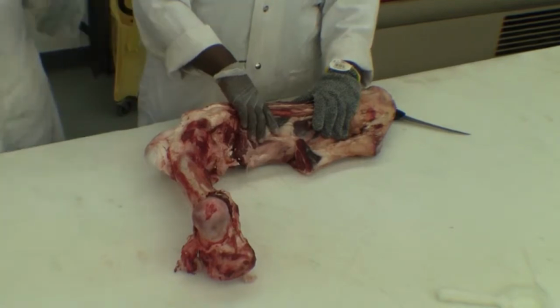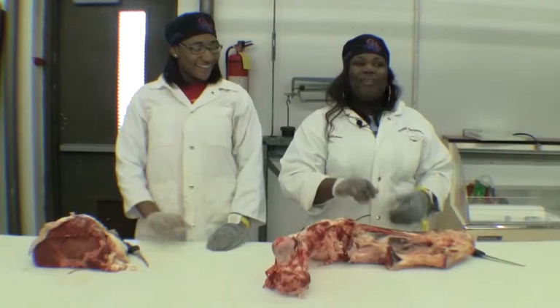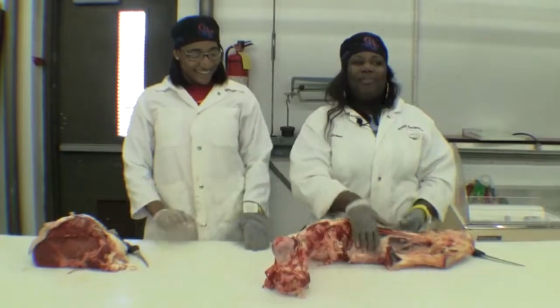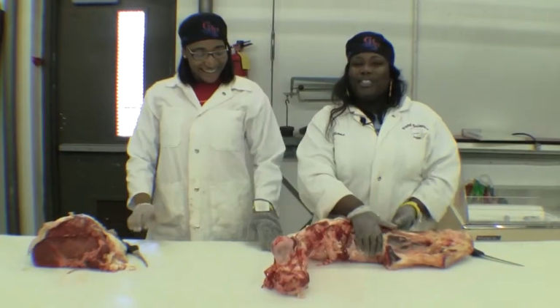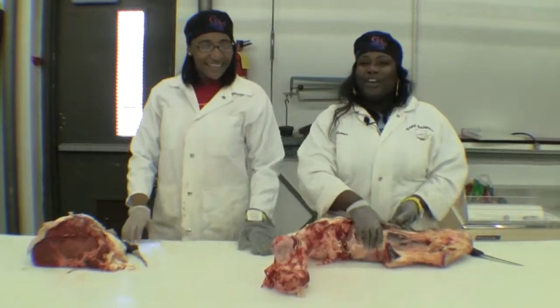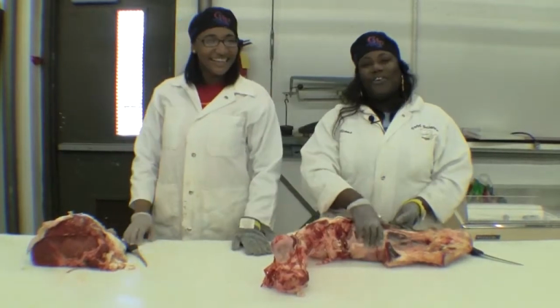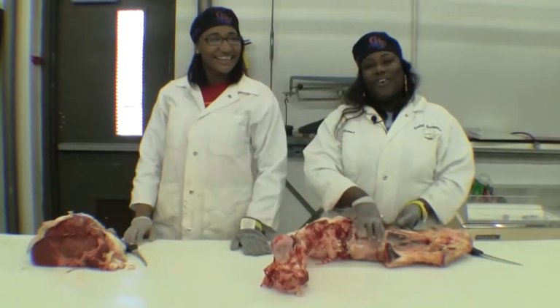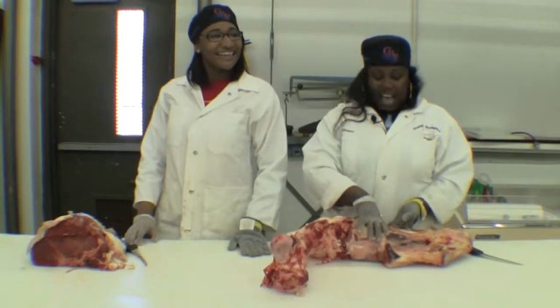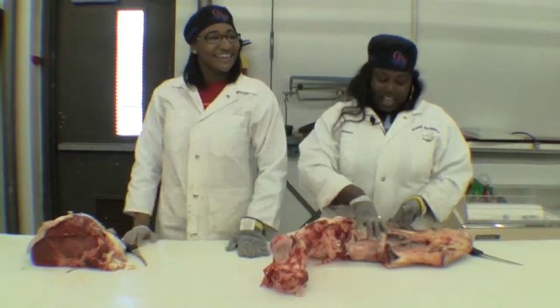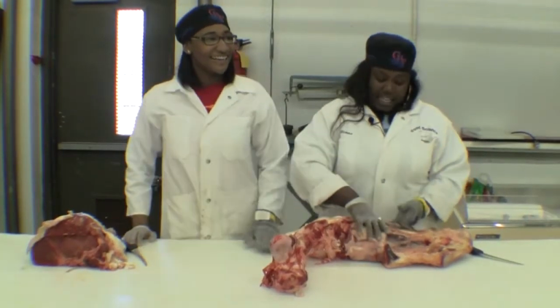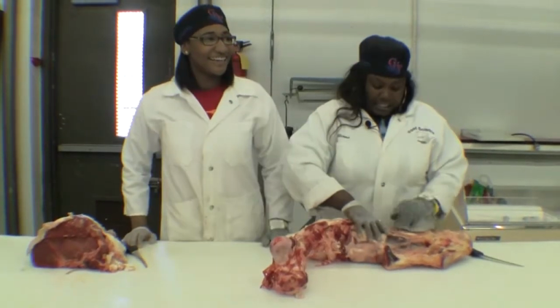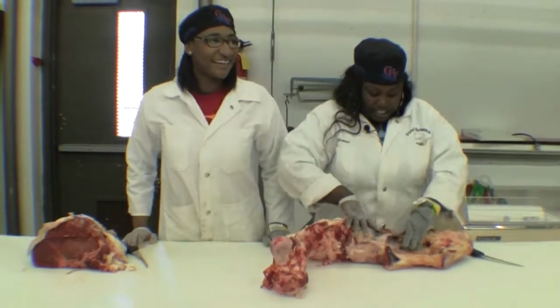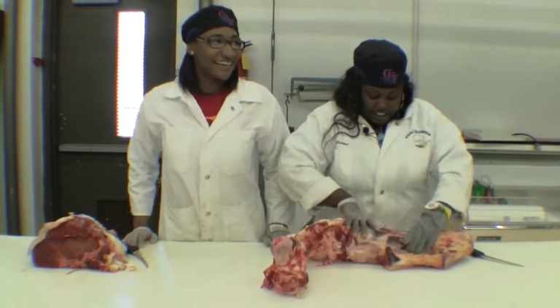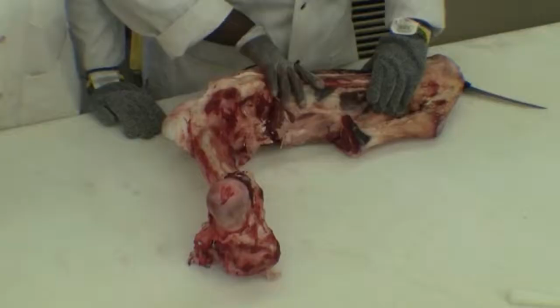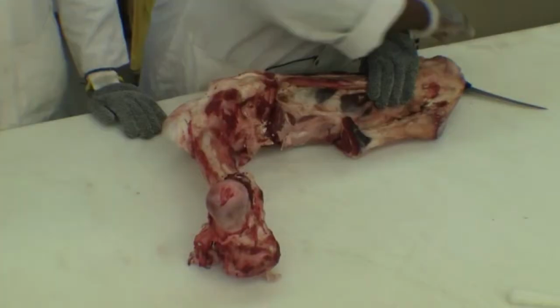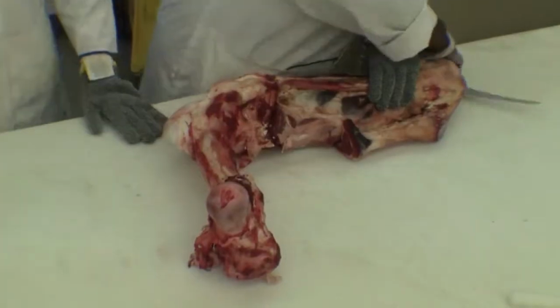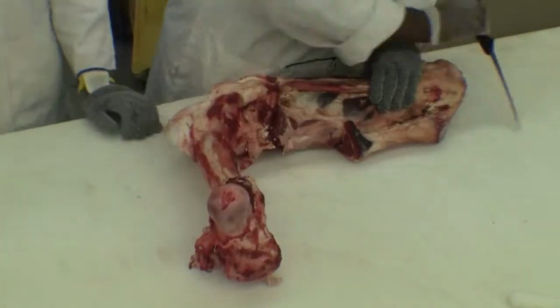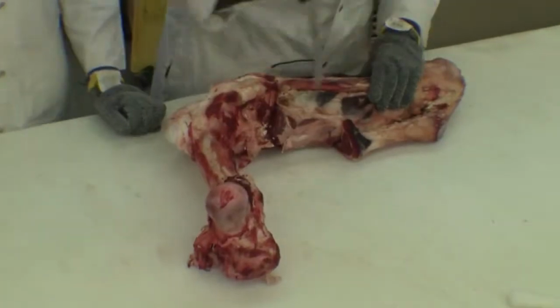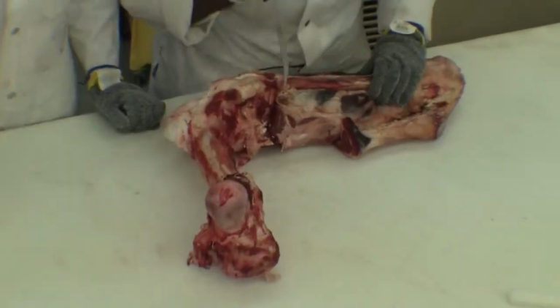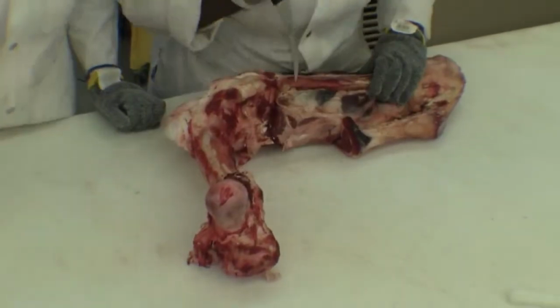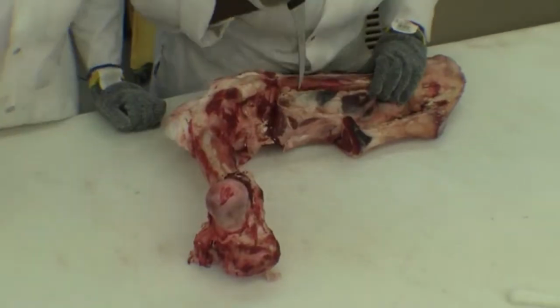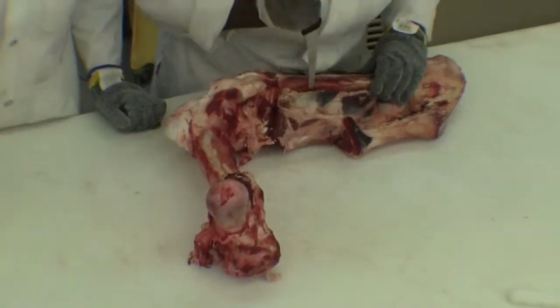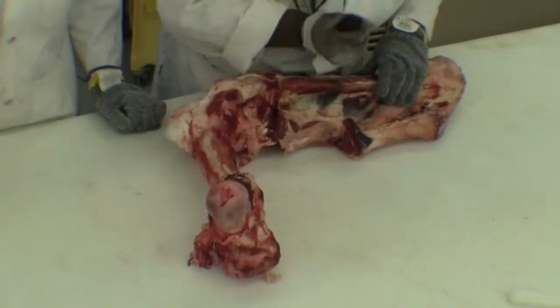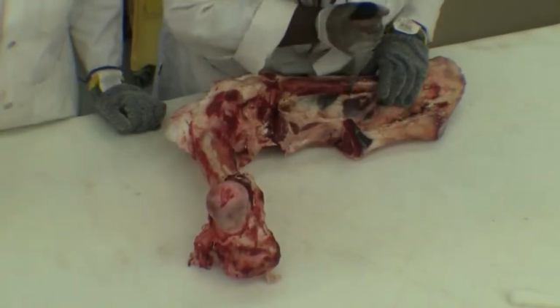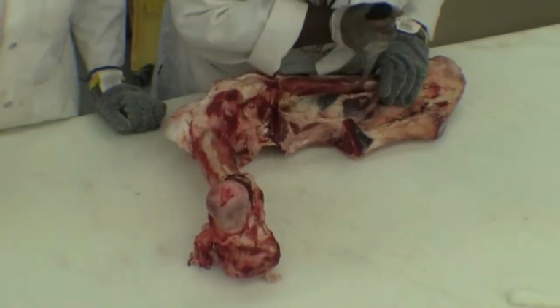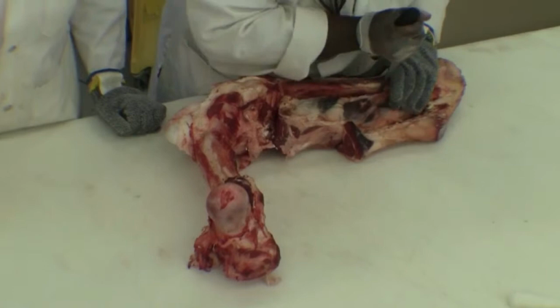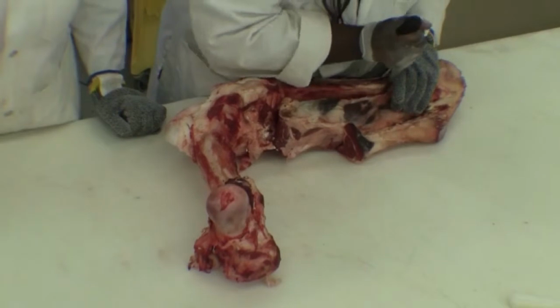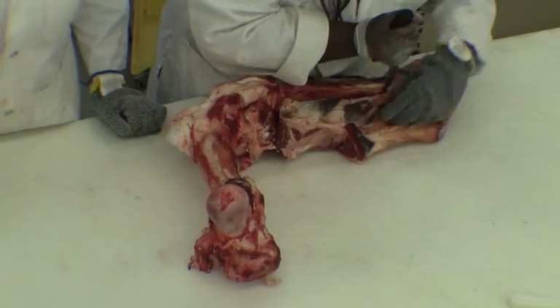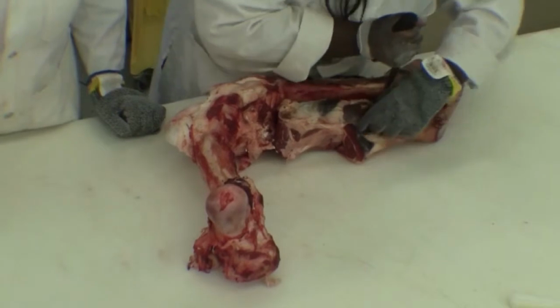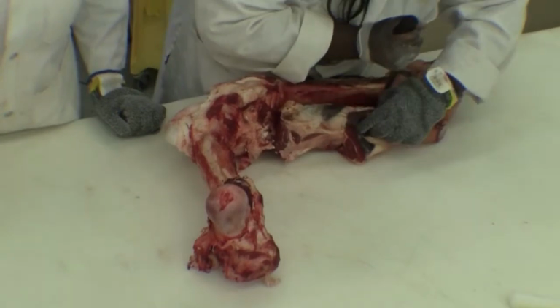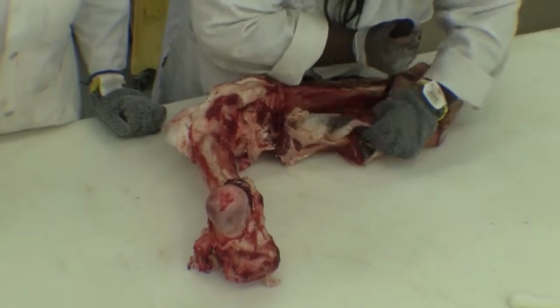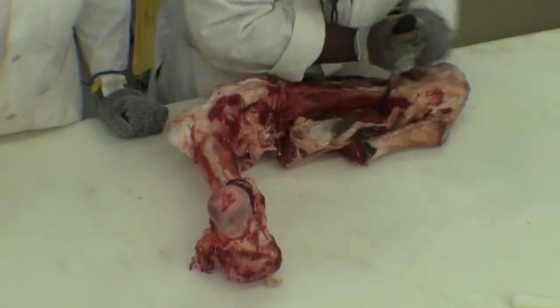I will be showing y'all how to cut the shank. First, you have to cut all the meat around the bones.